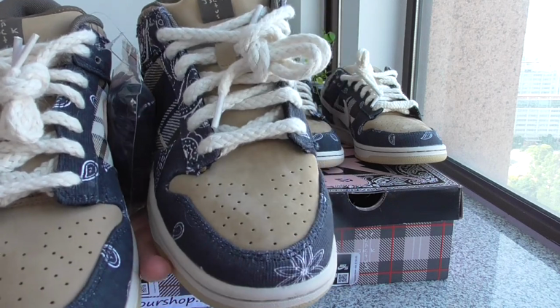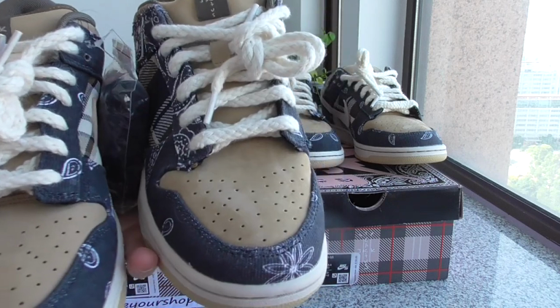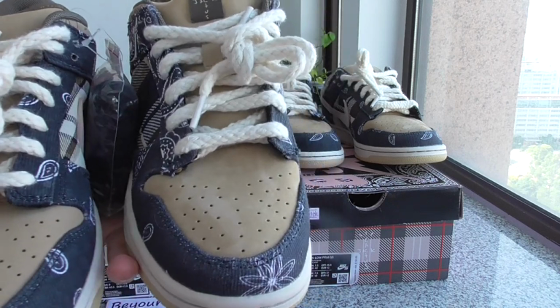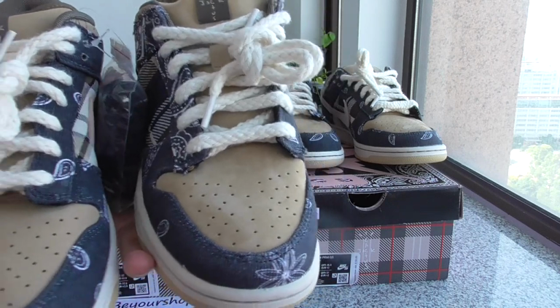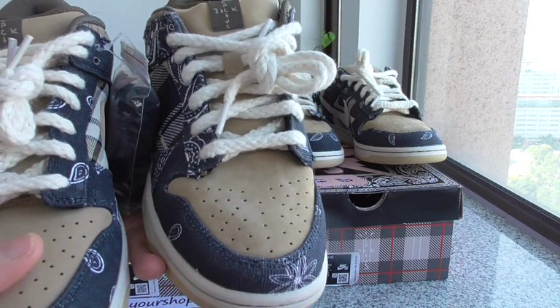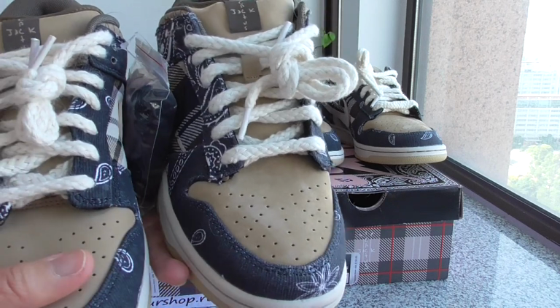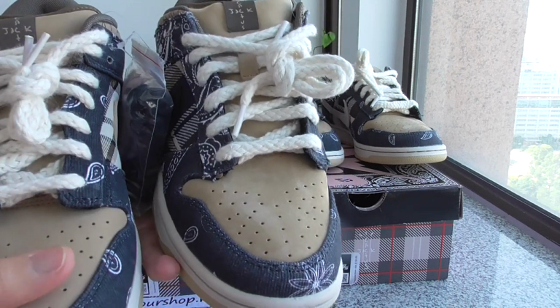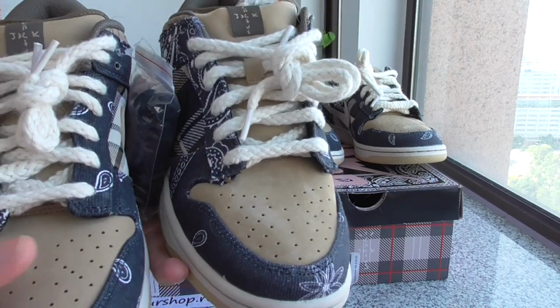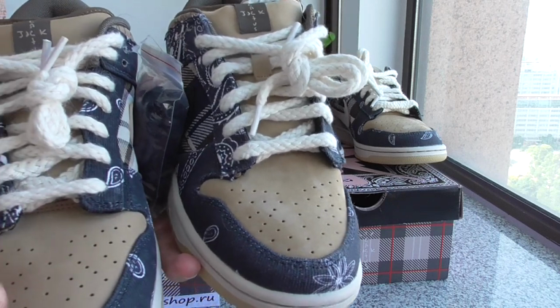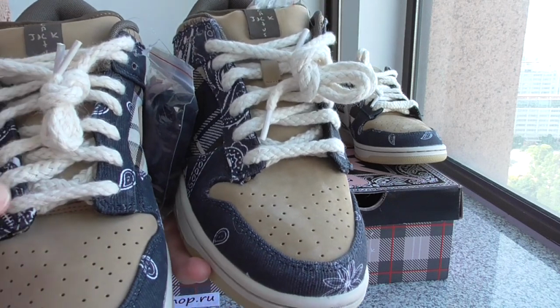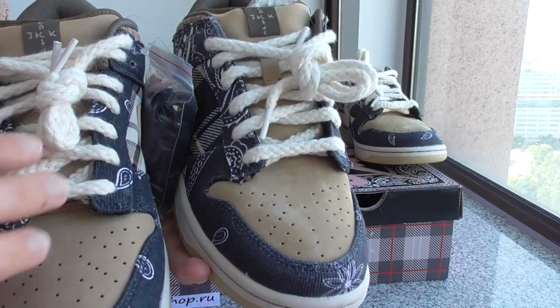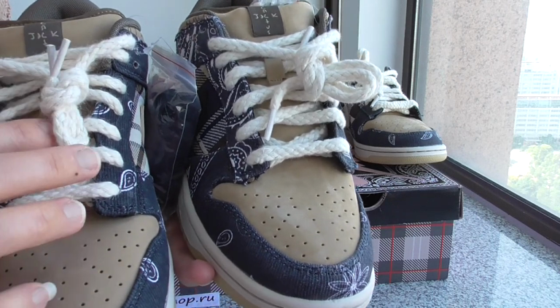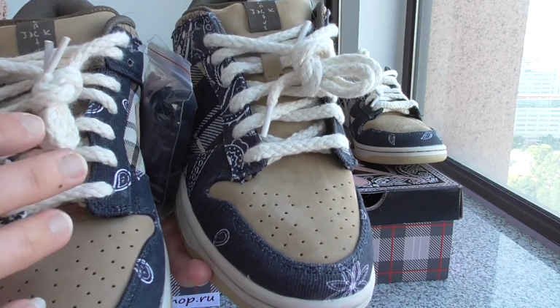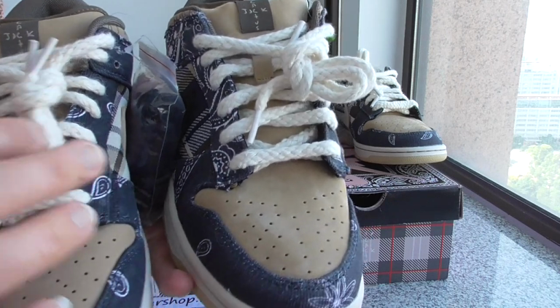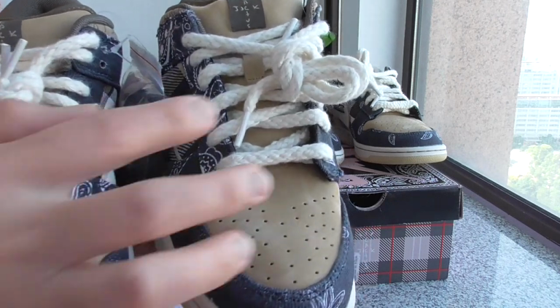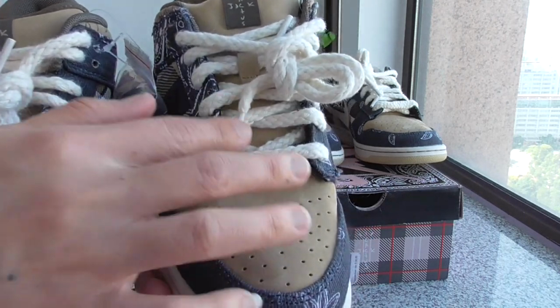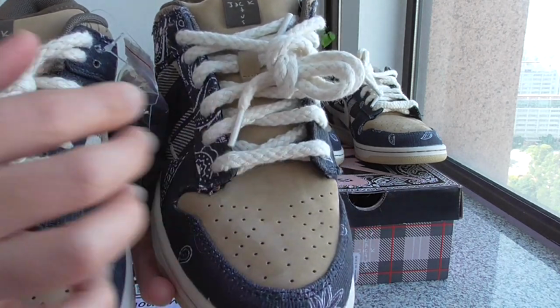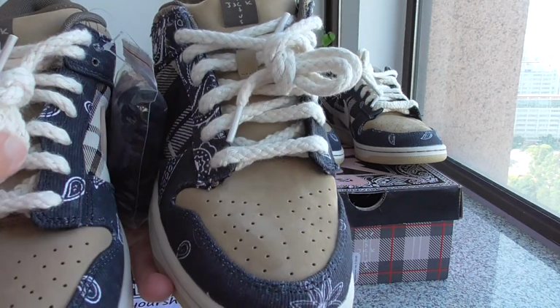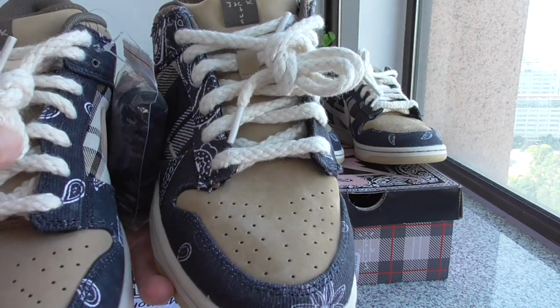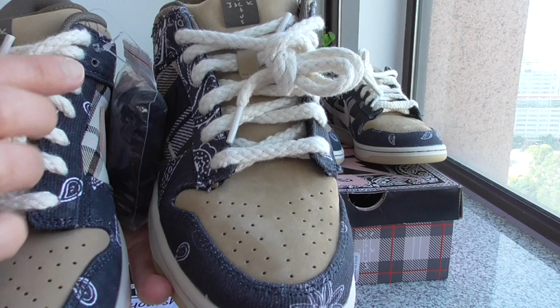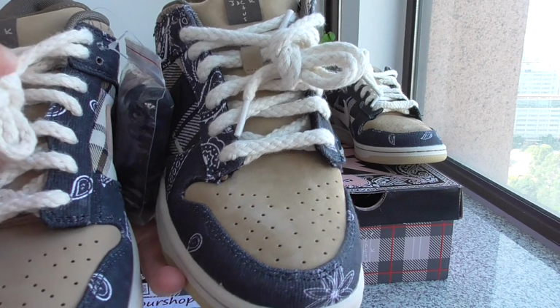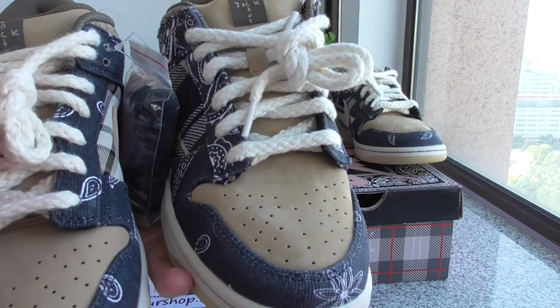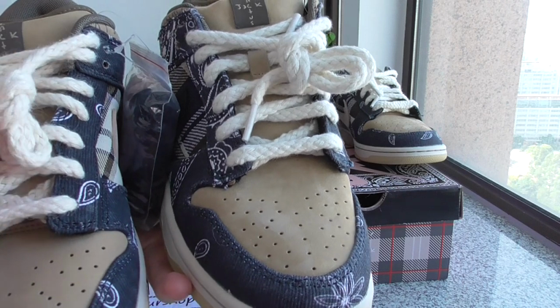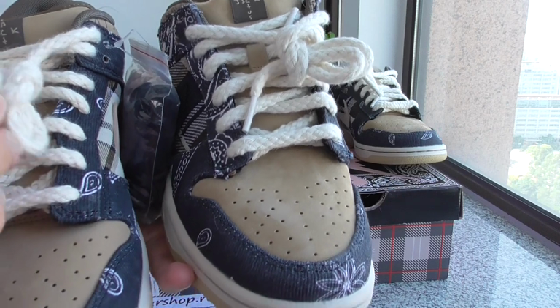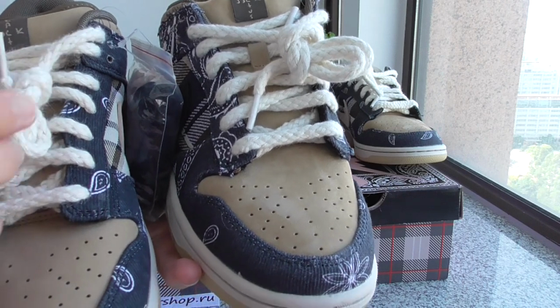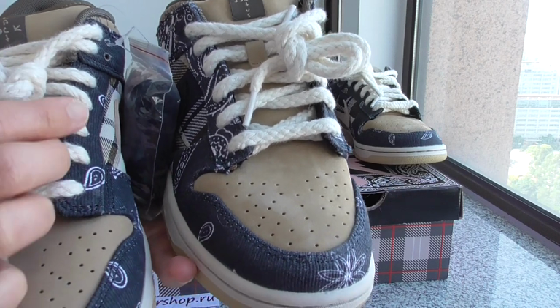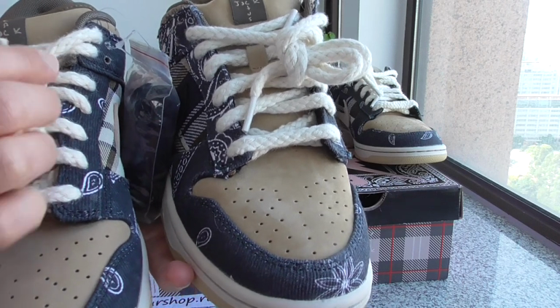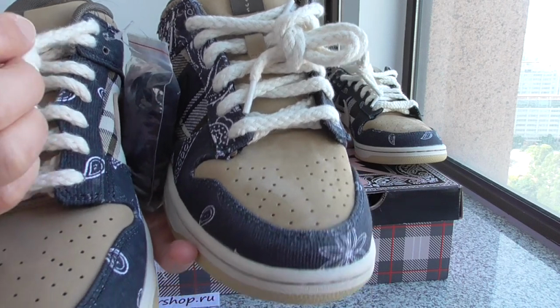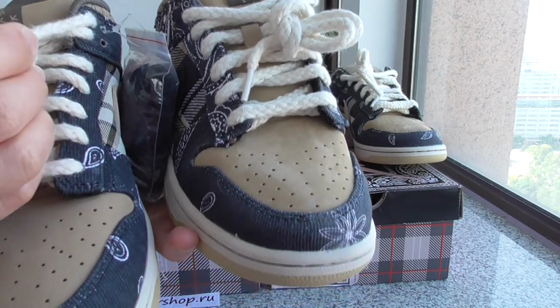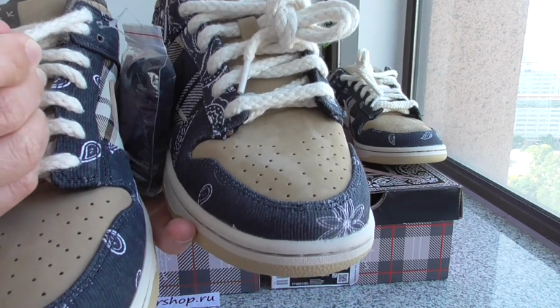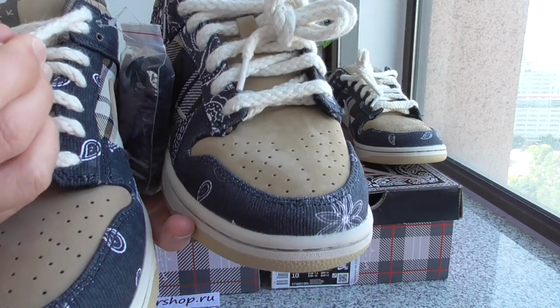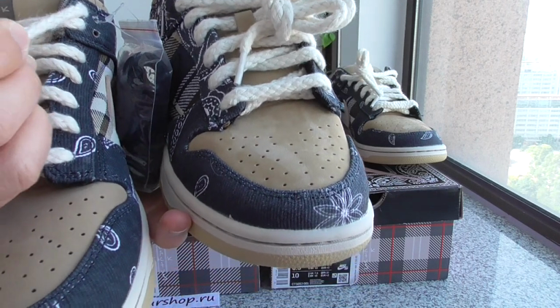And the third part, you can check the shoe laces. So you can check both shoe laces here.